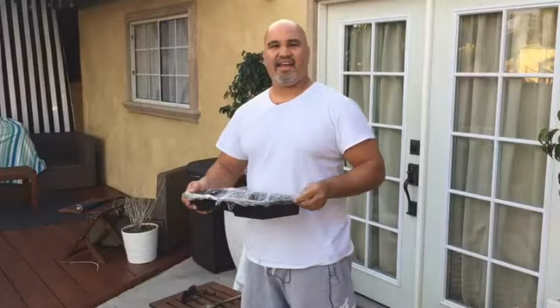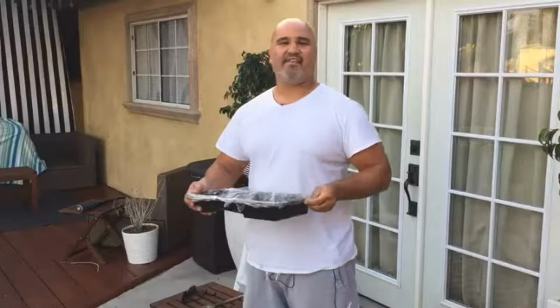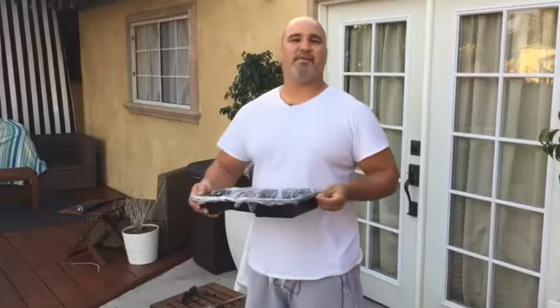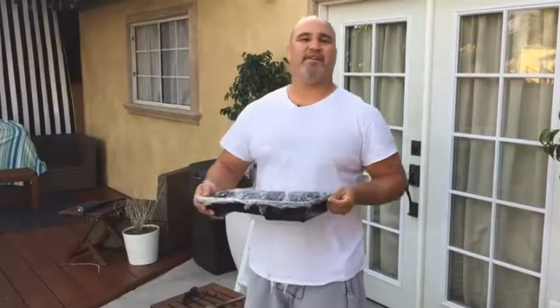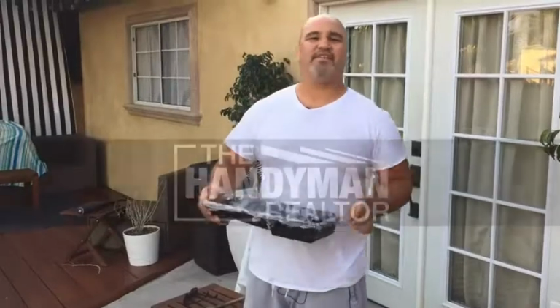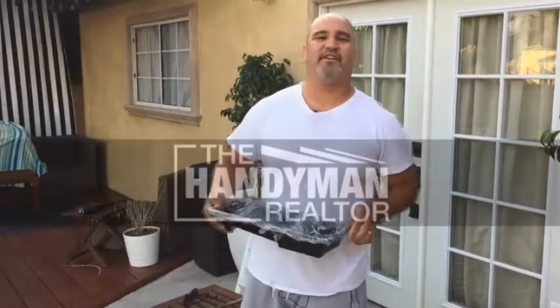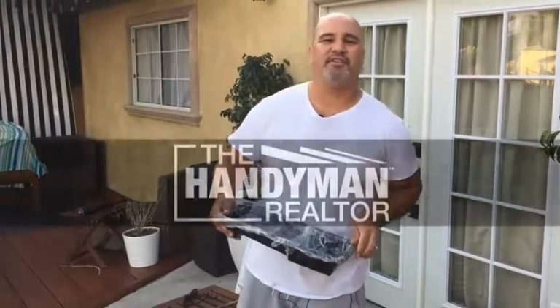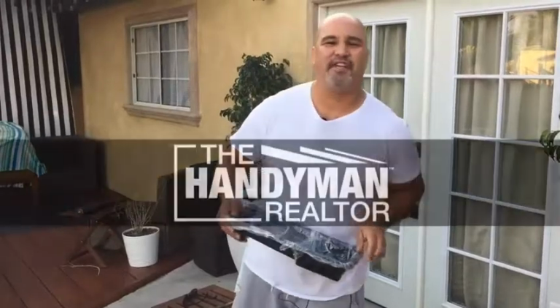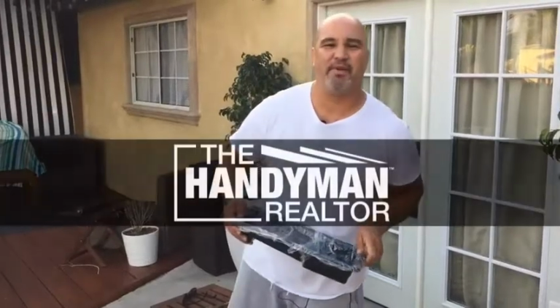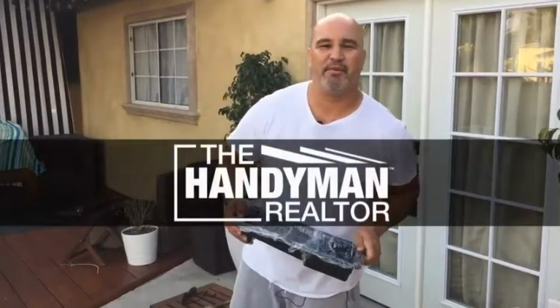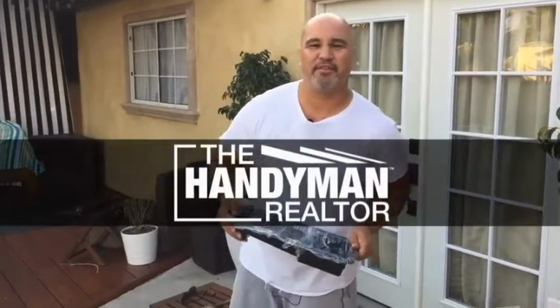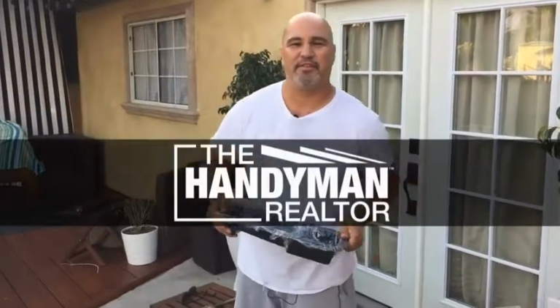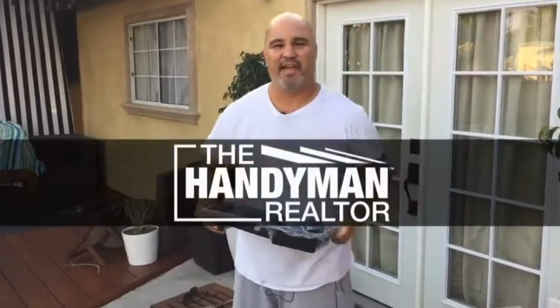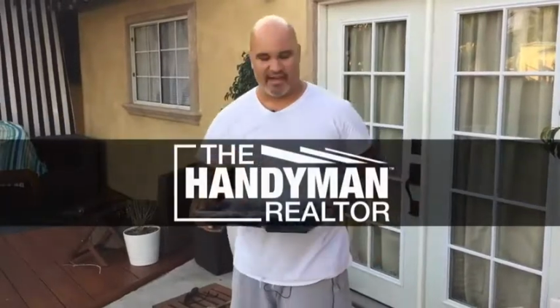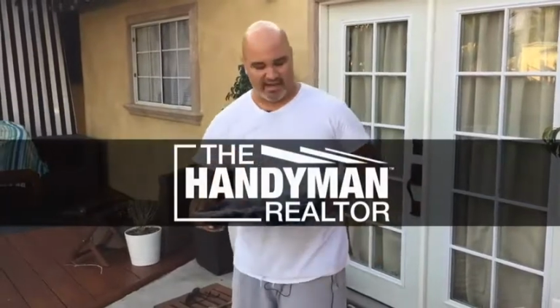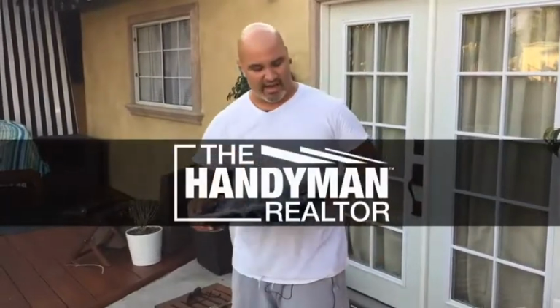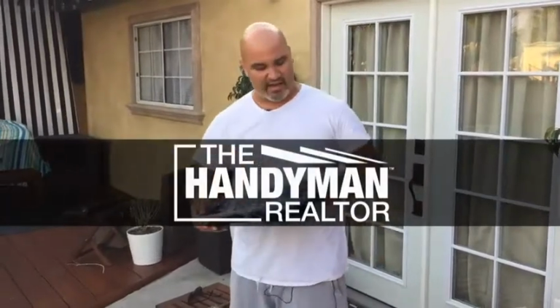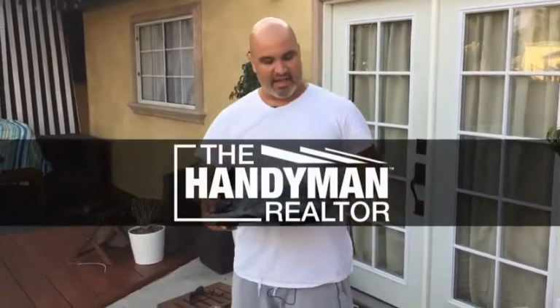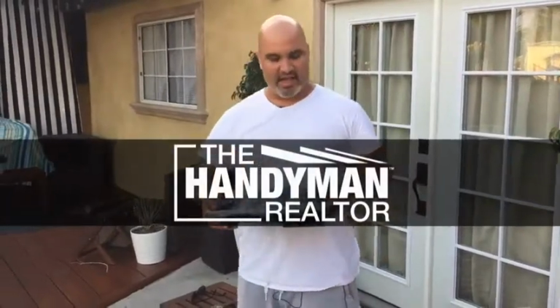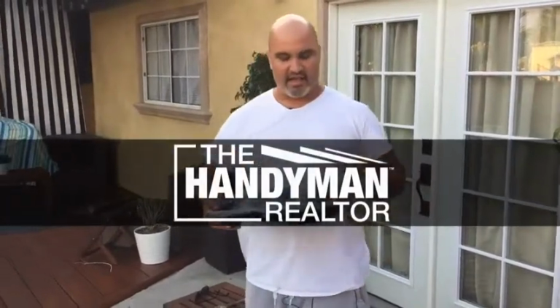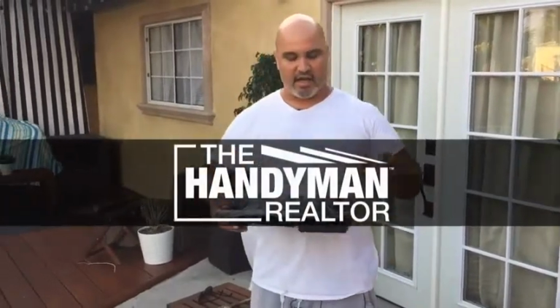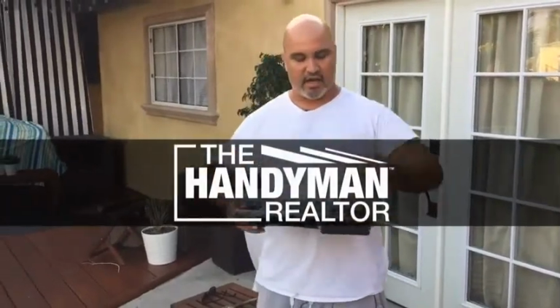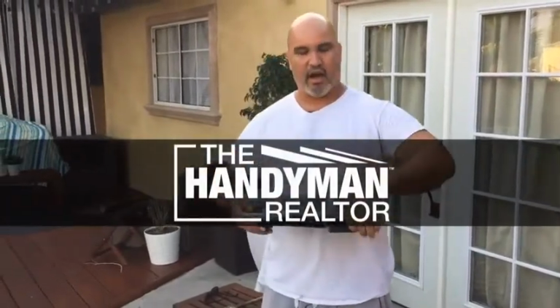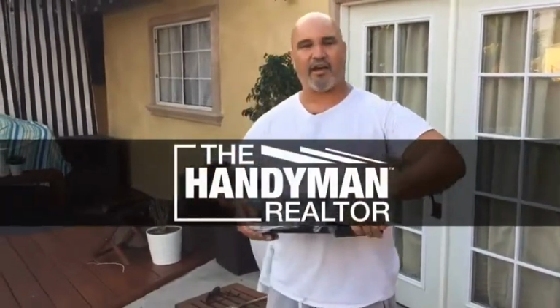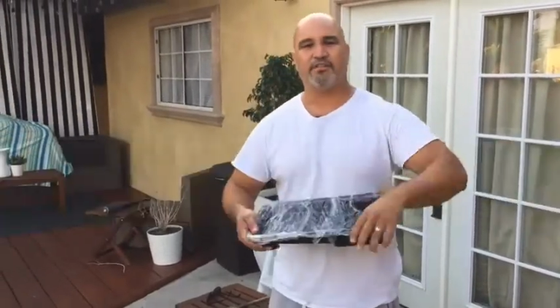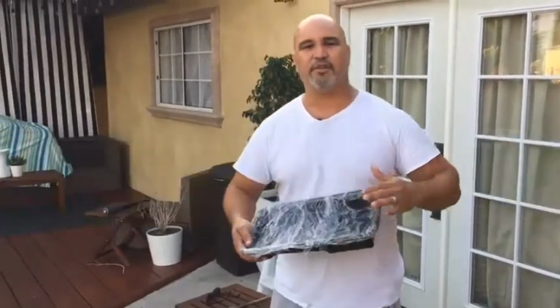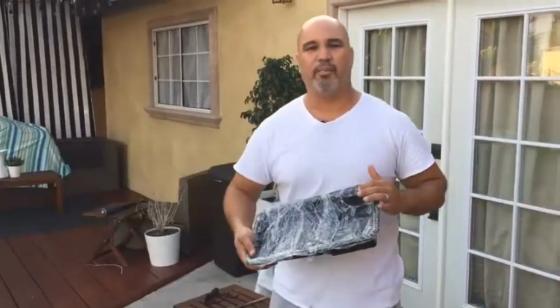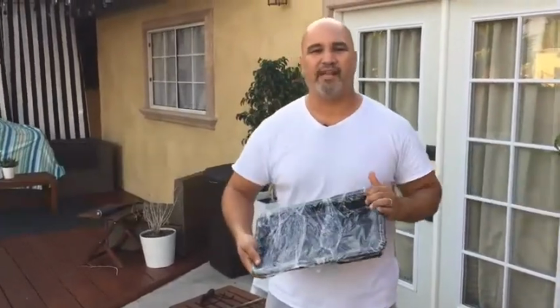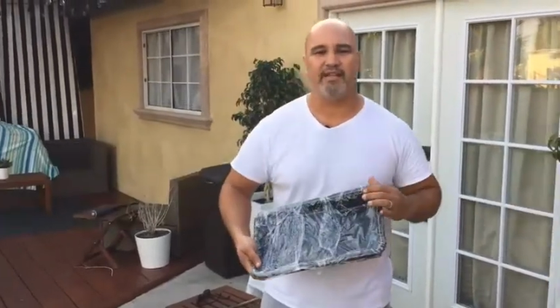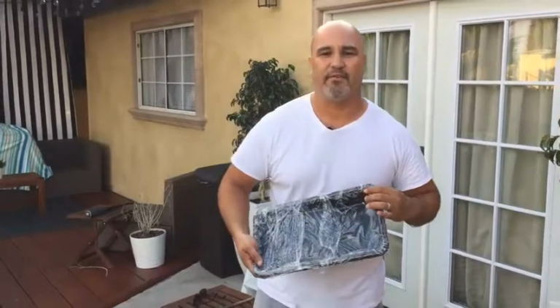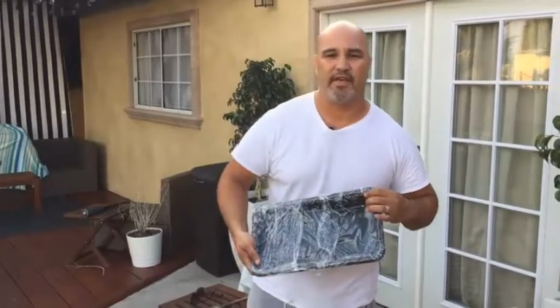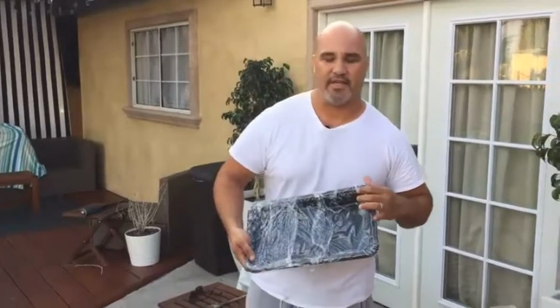Hey everyone, this is Carlos, Handyman Realtor, and I got an awesome little painting tip for you guys.